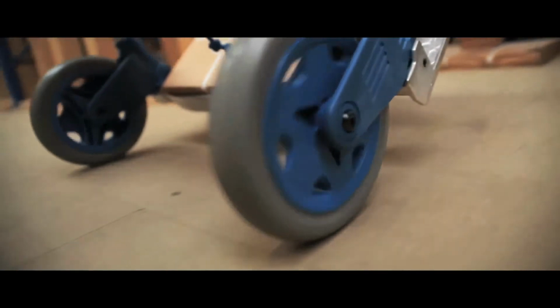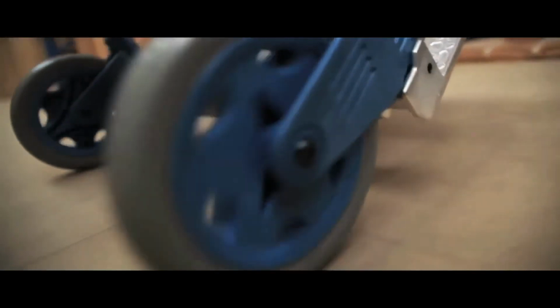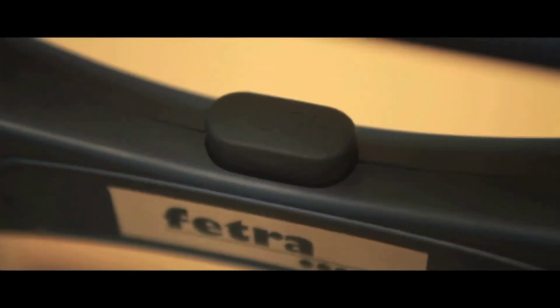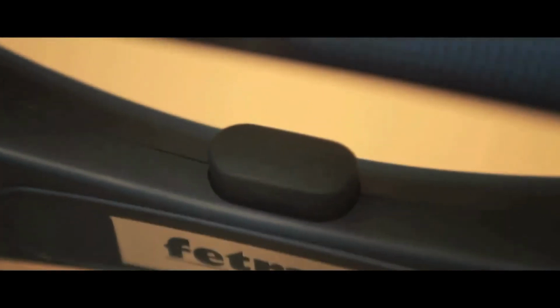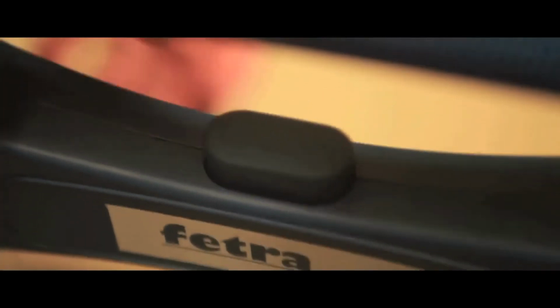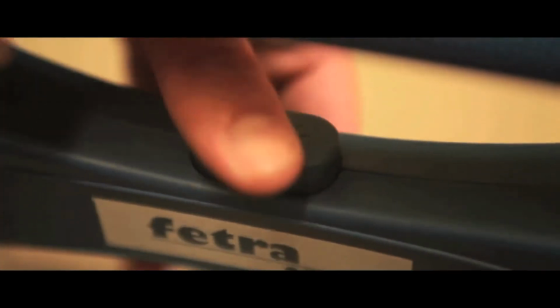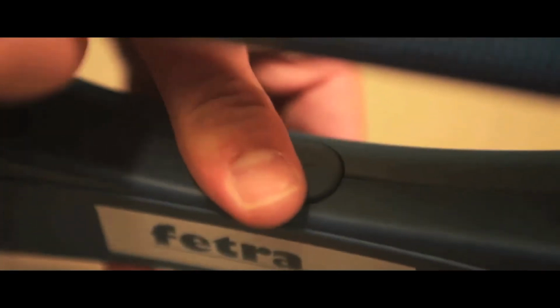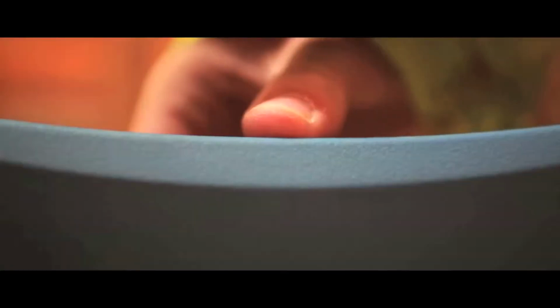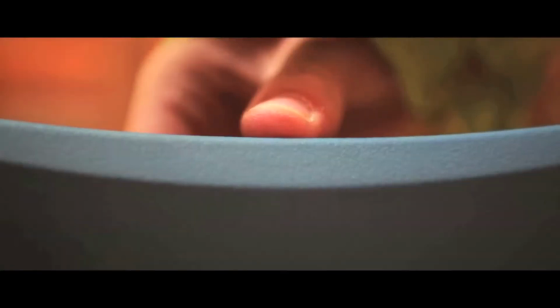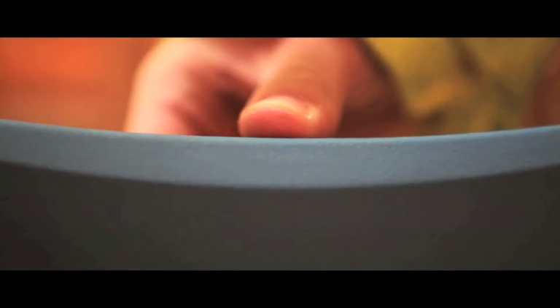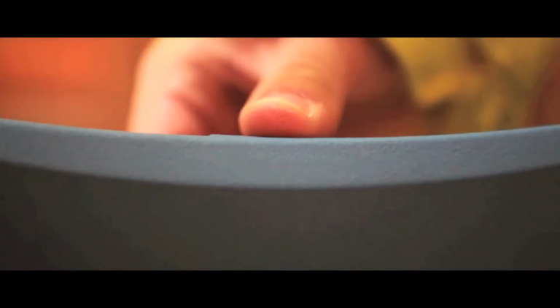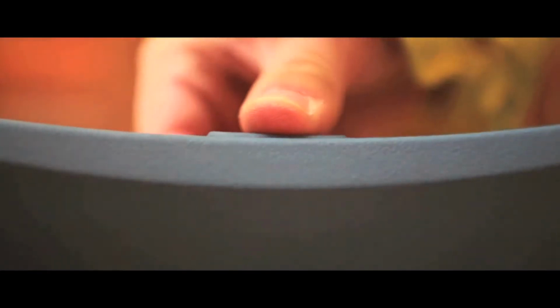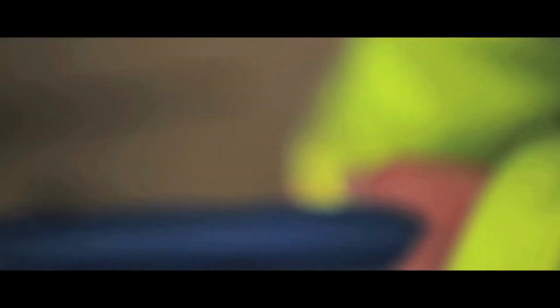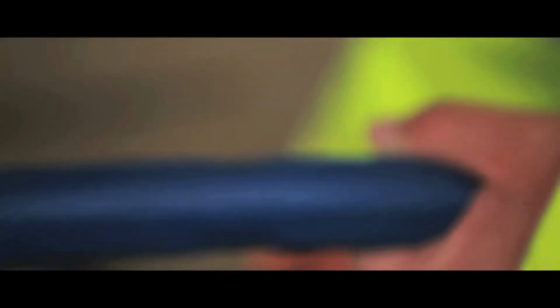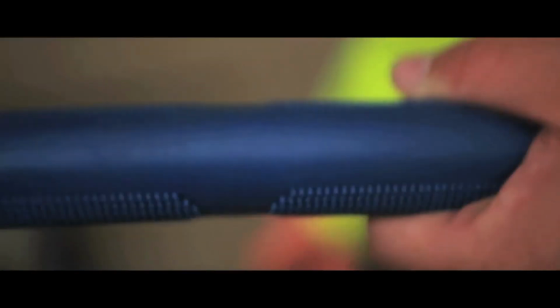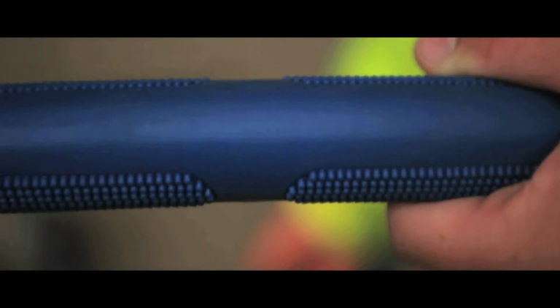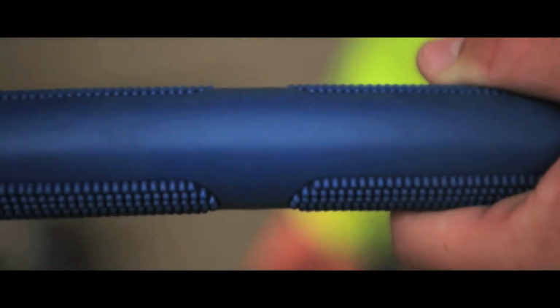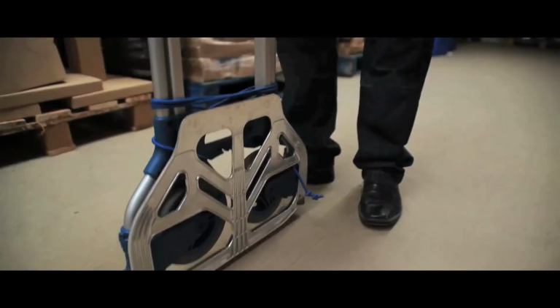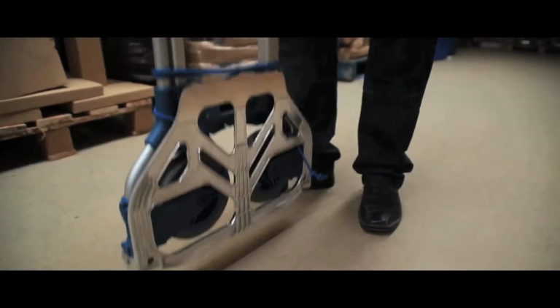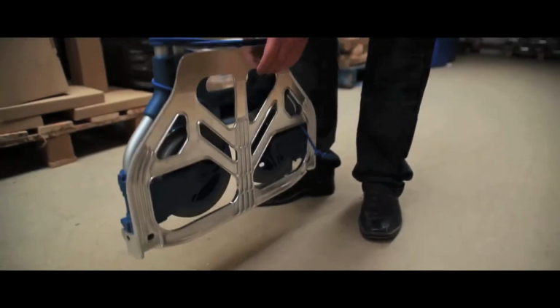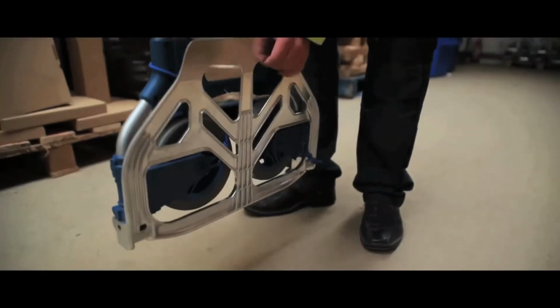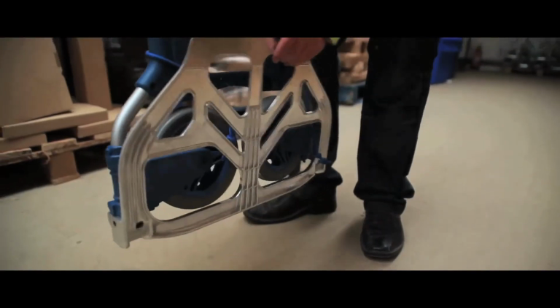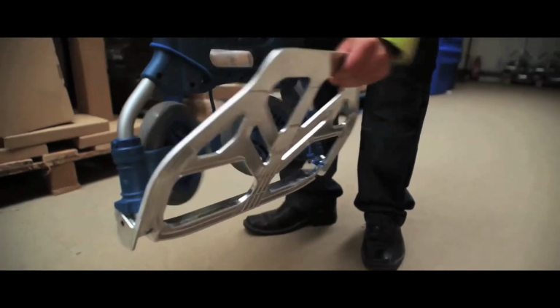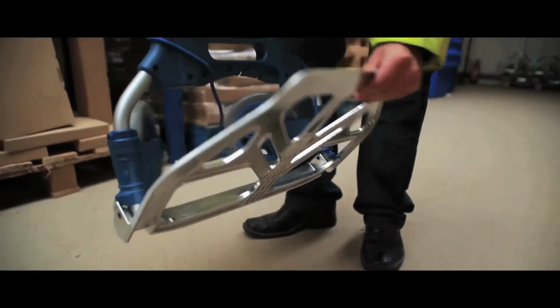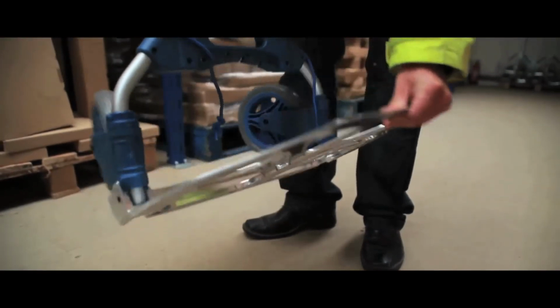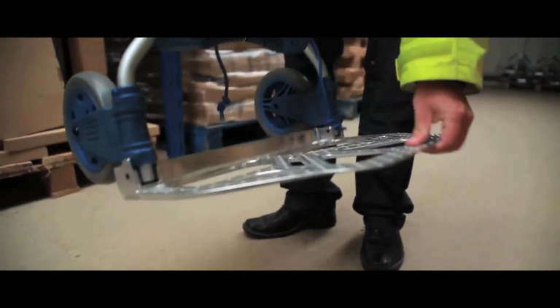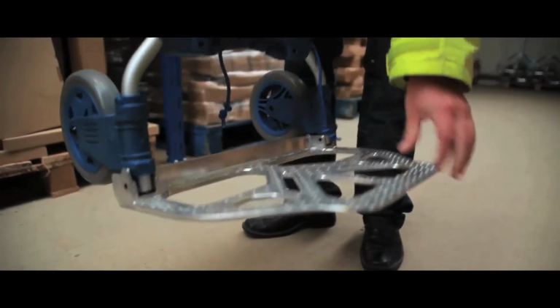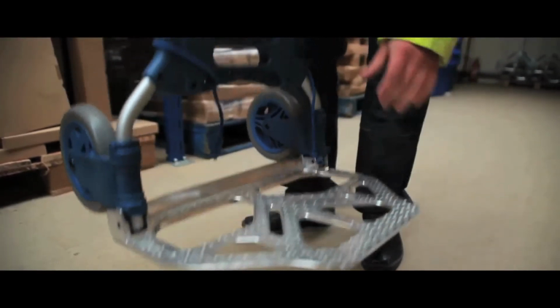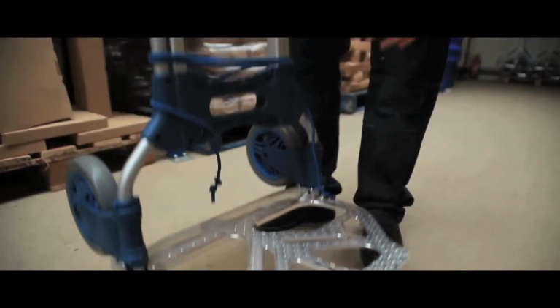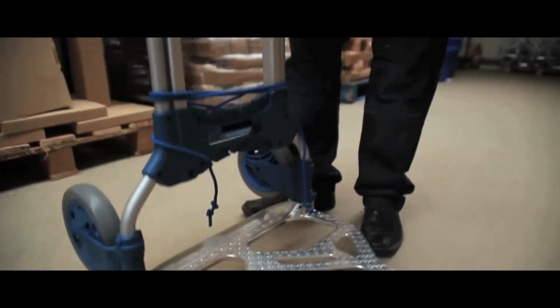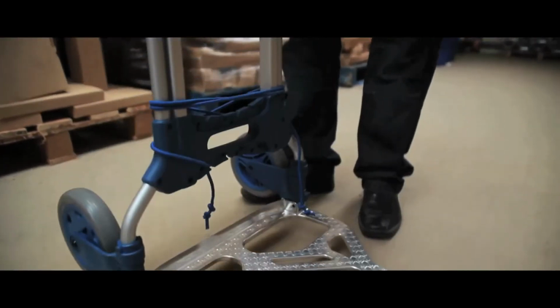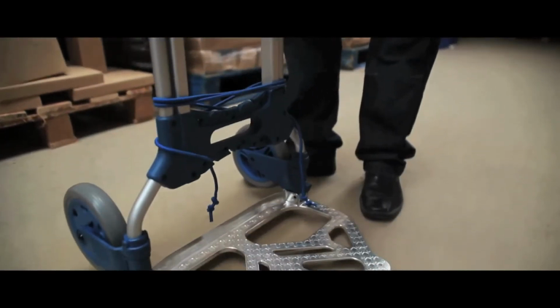To use, simply press the button and extend the handle, then lower the platform. The wheels will automatically extend.